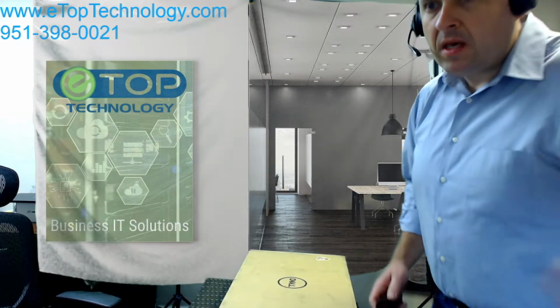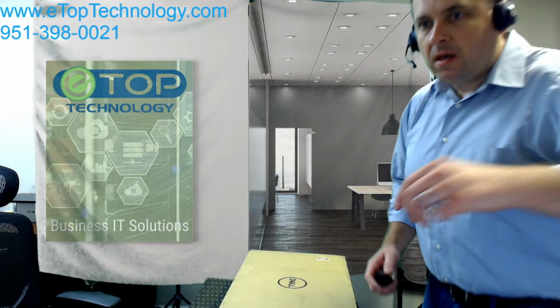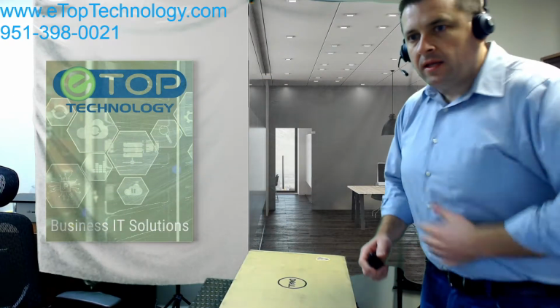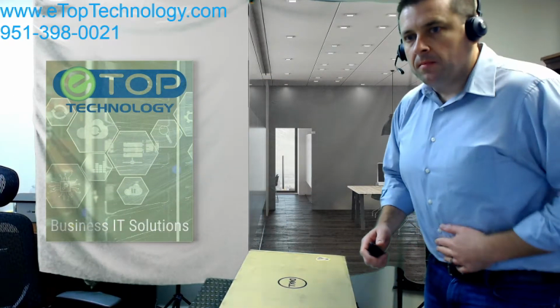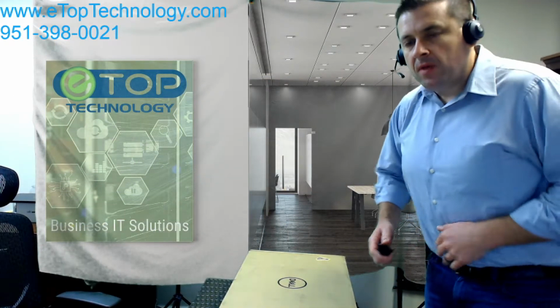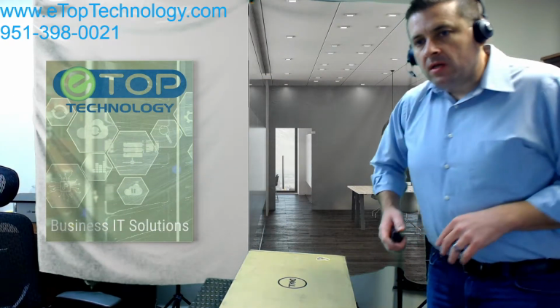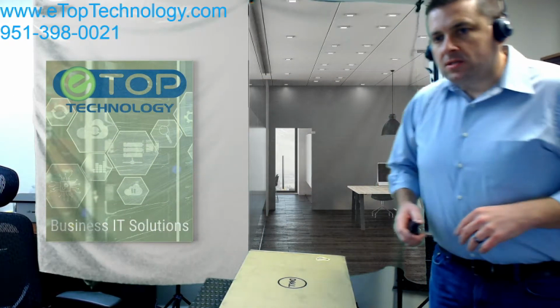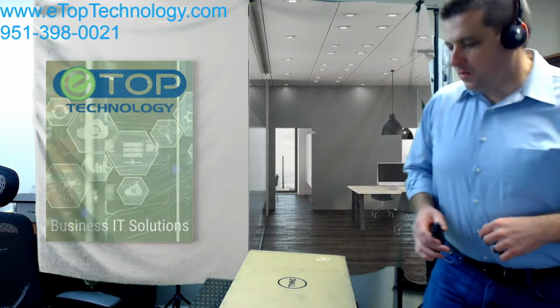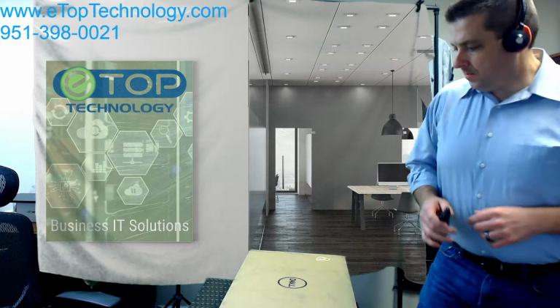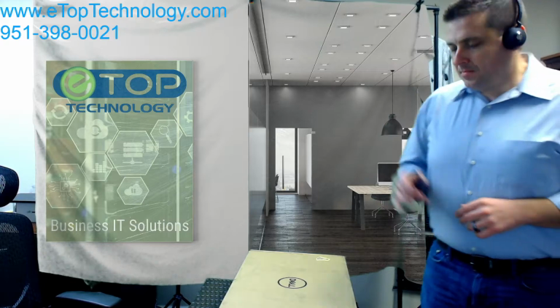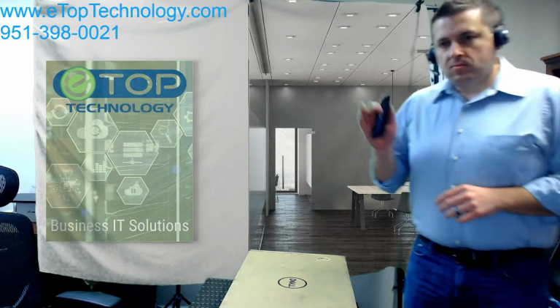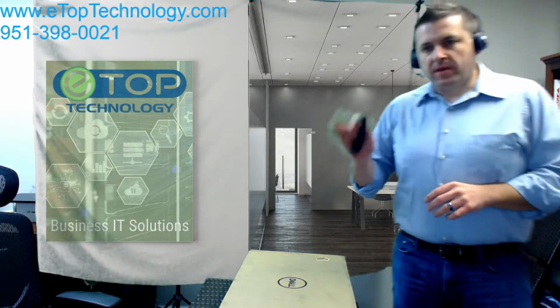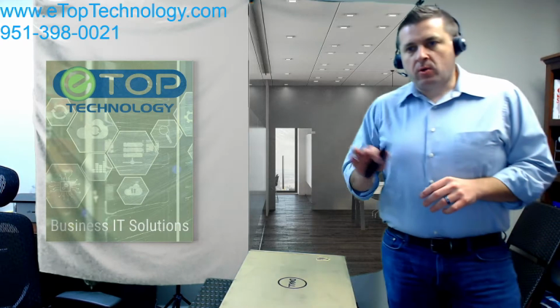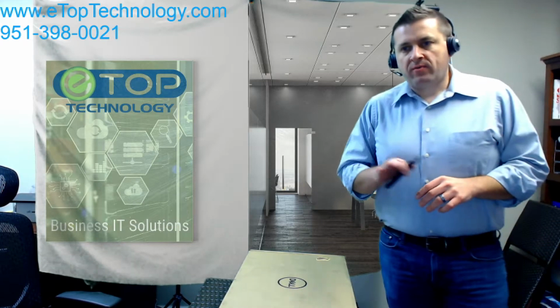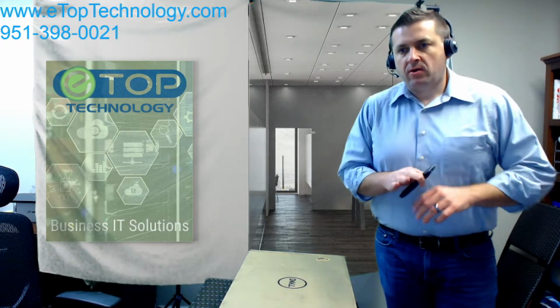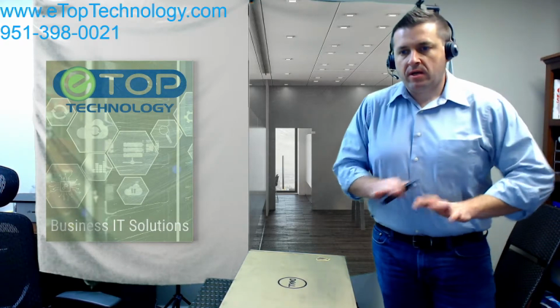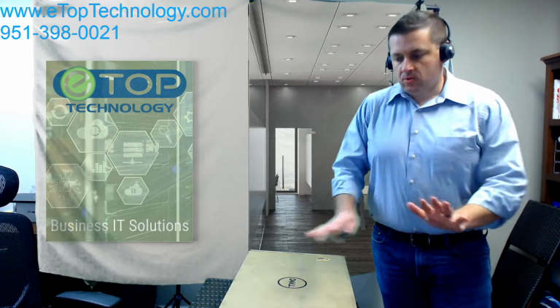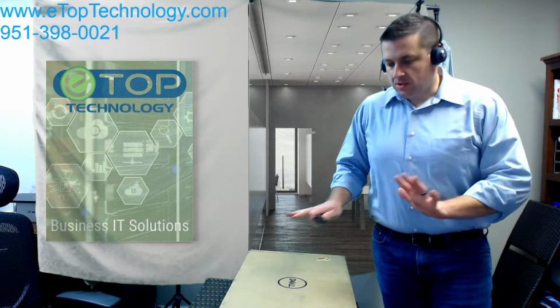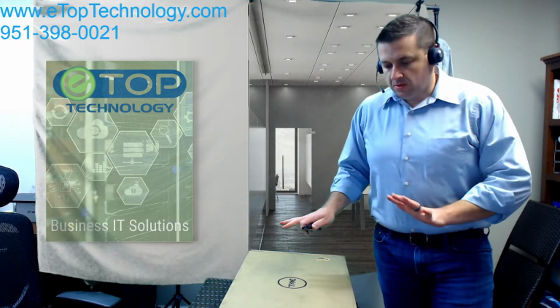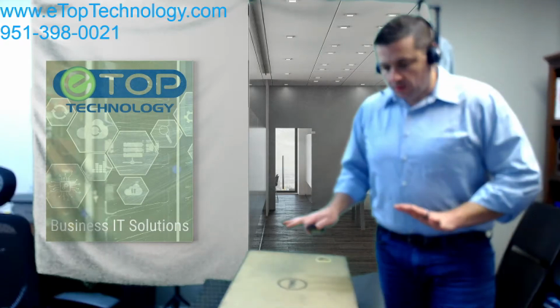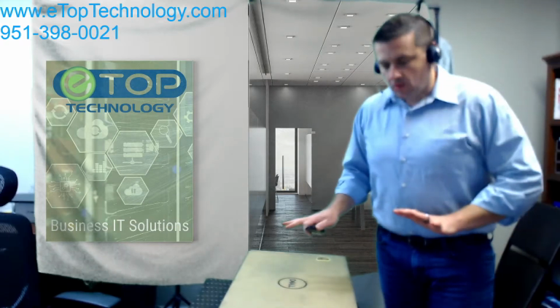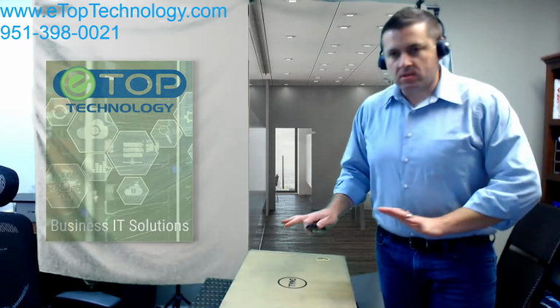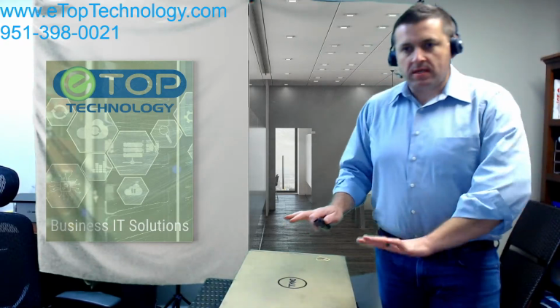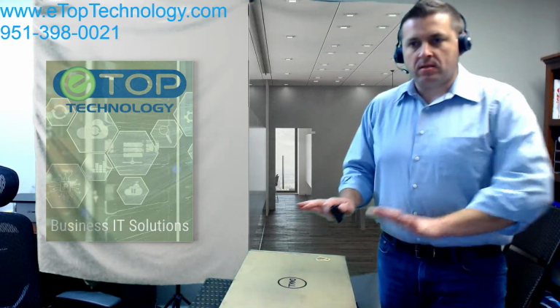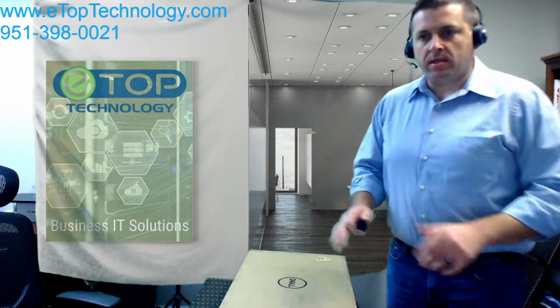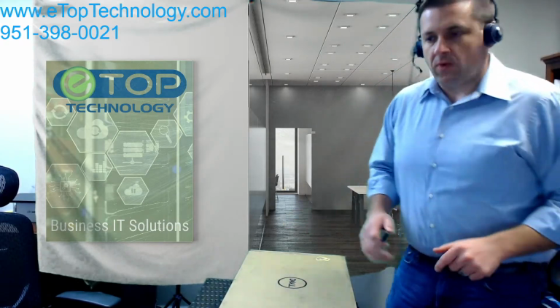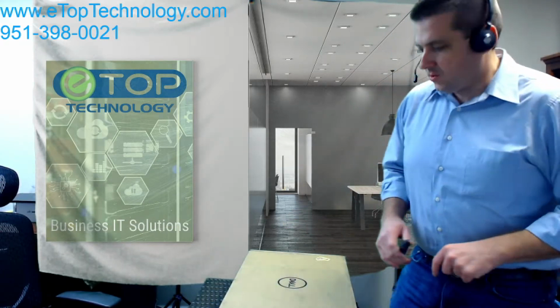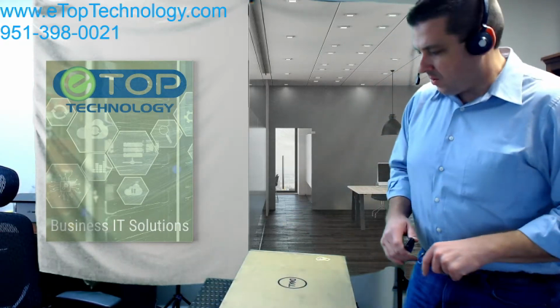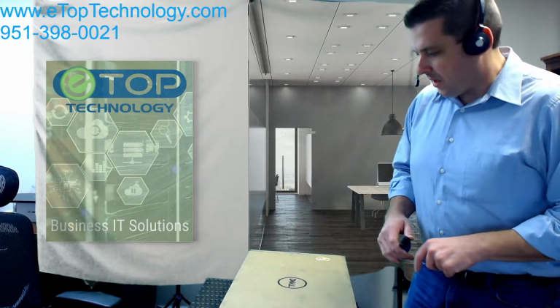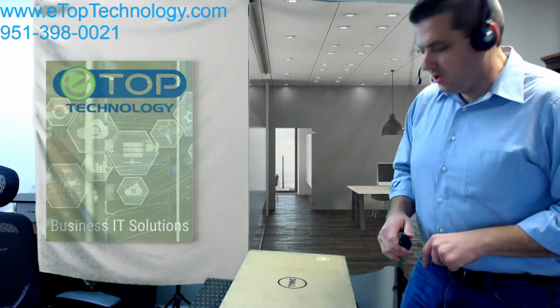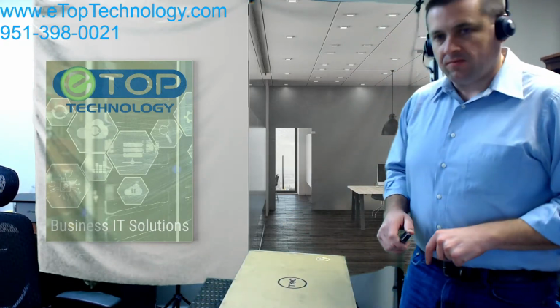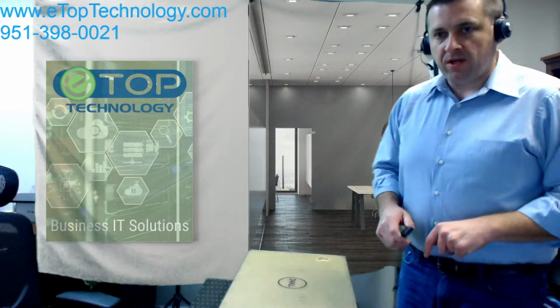Hey there. Making a quick video on how to assemble your Dell E2420H monitor.